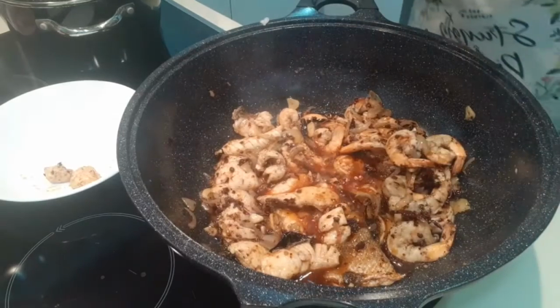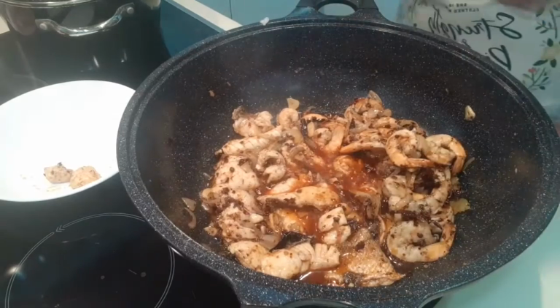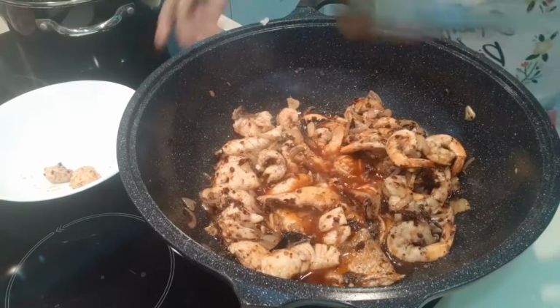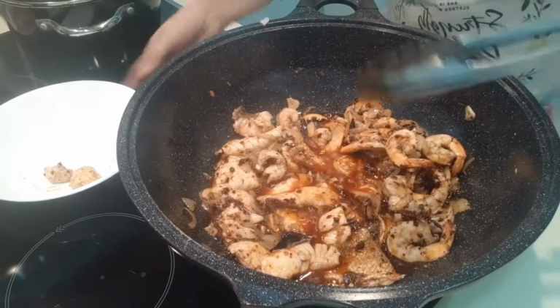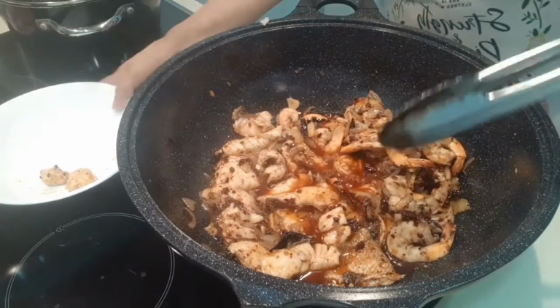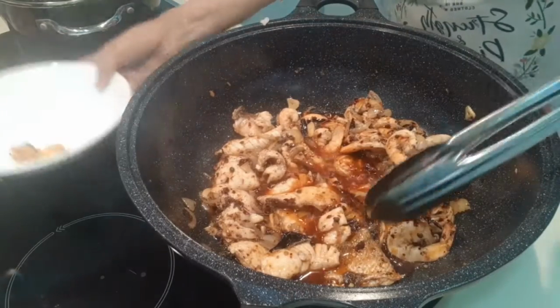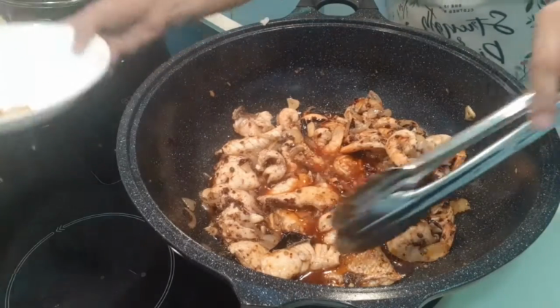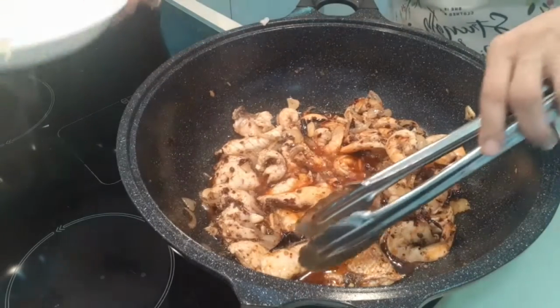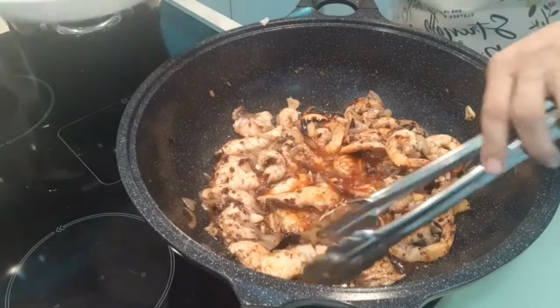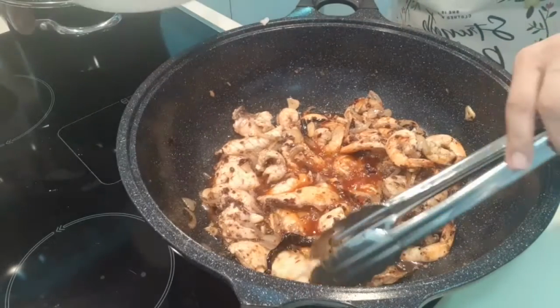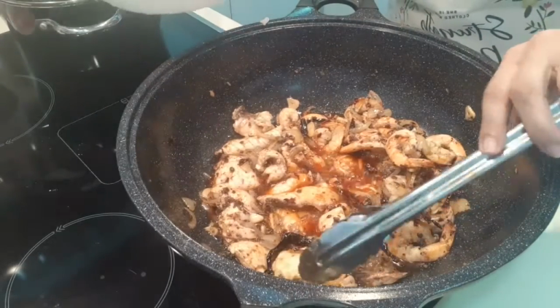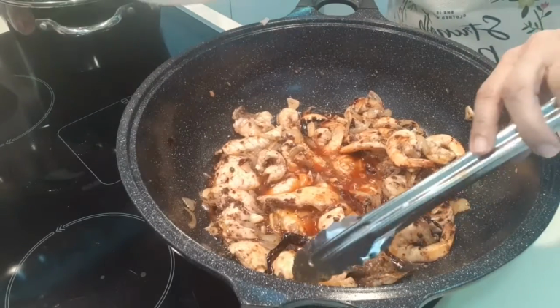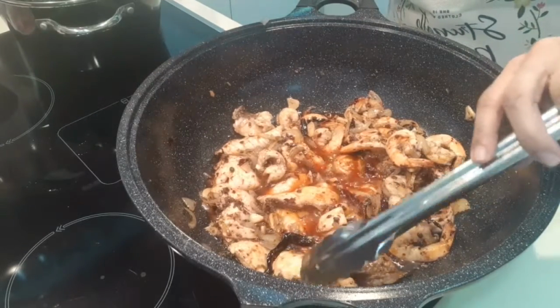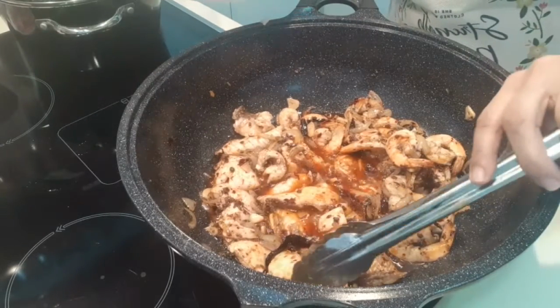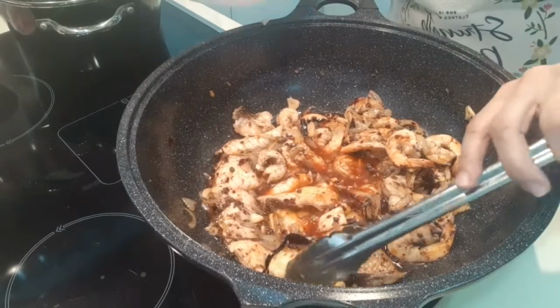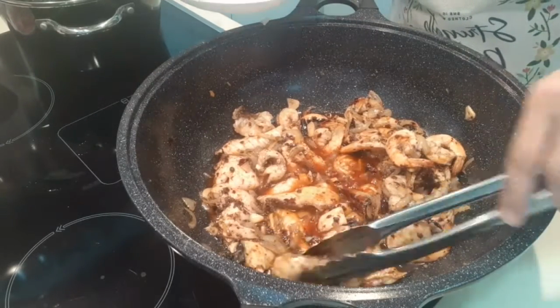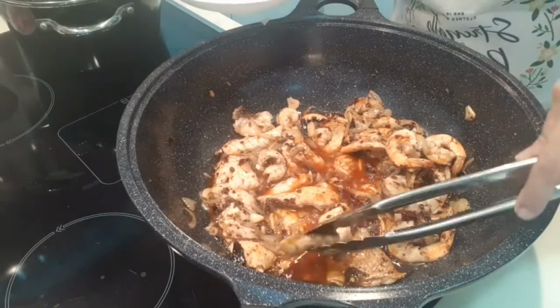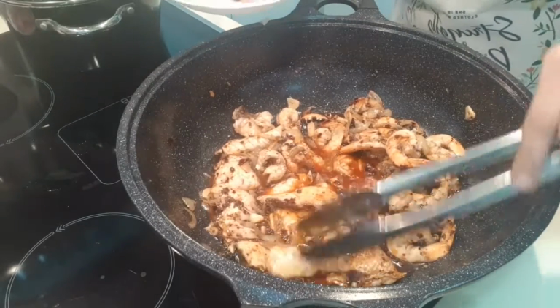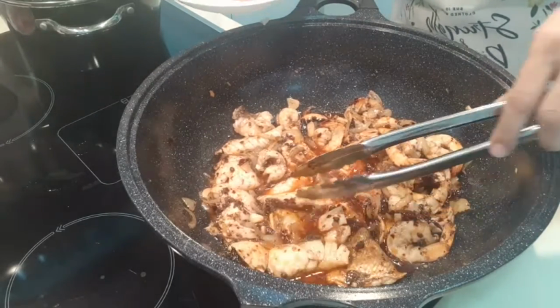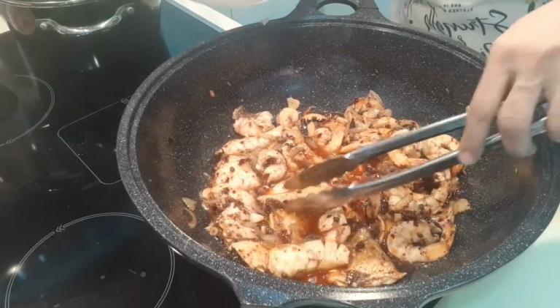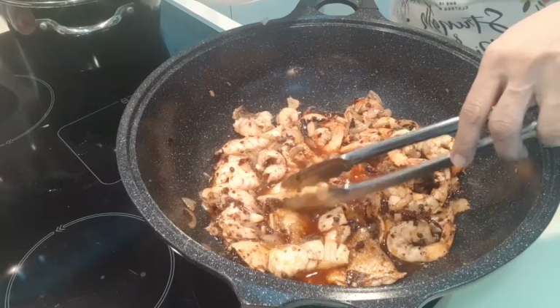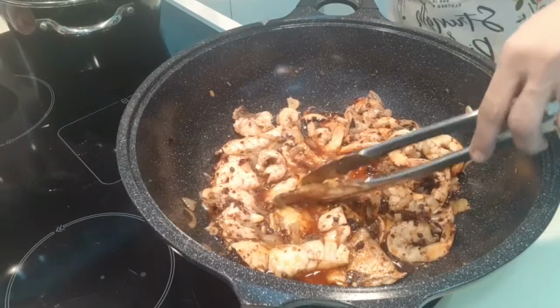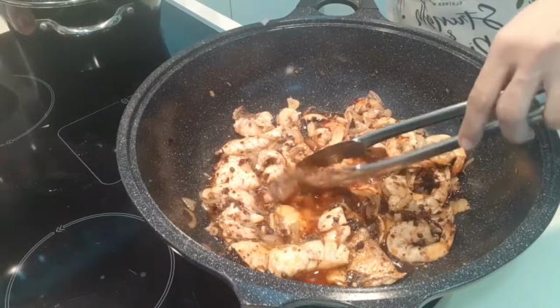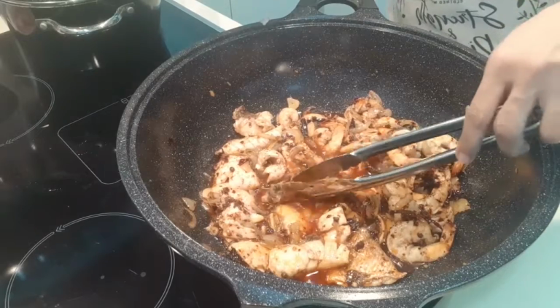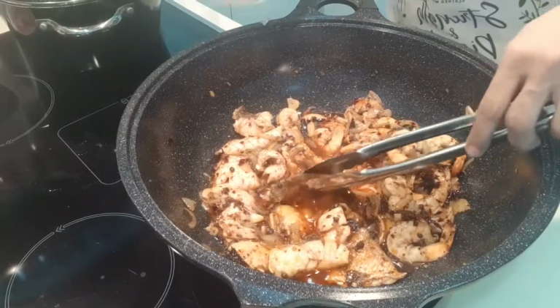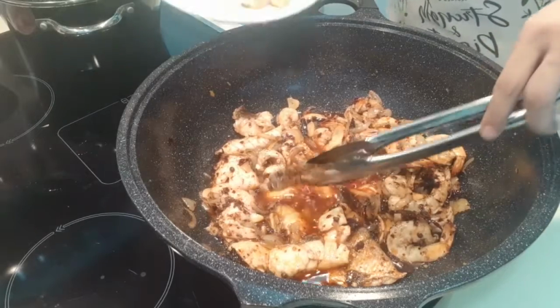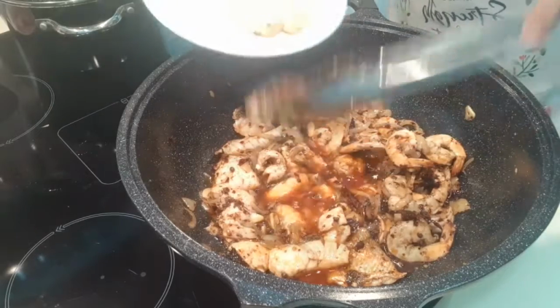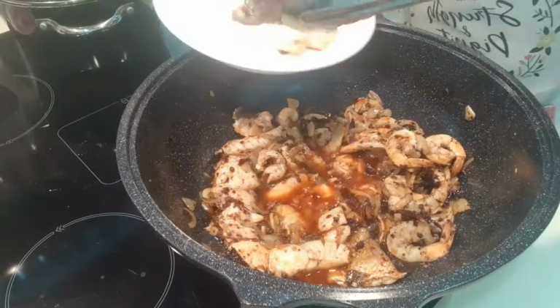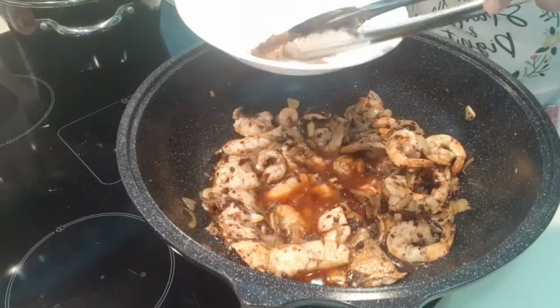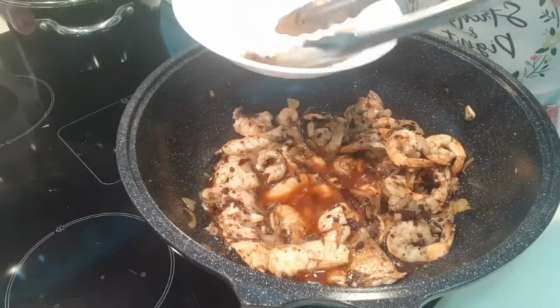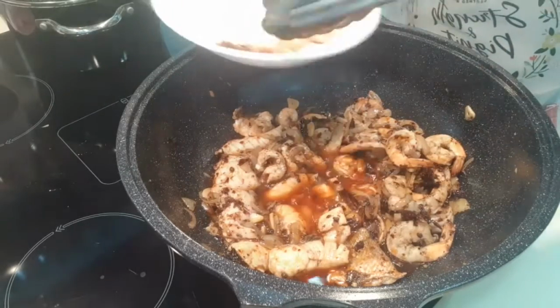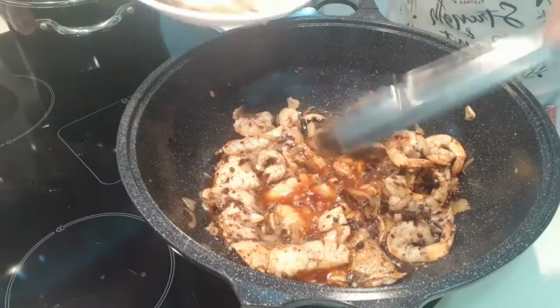Our fish is already cooked, so I'll scoop it up first.